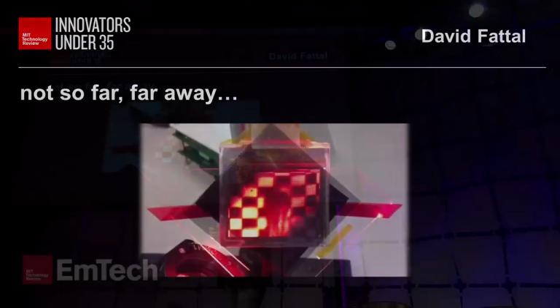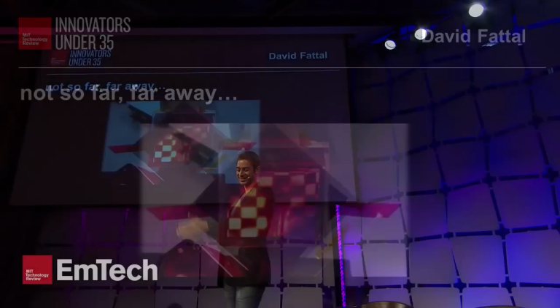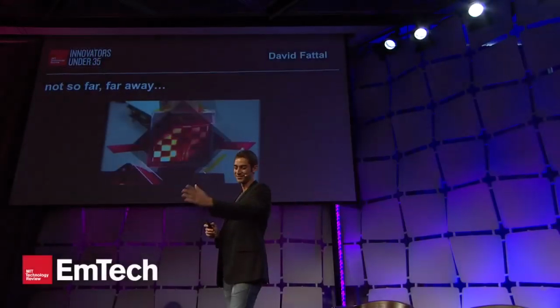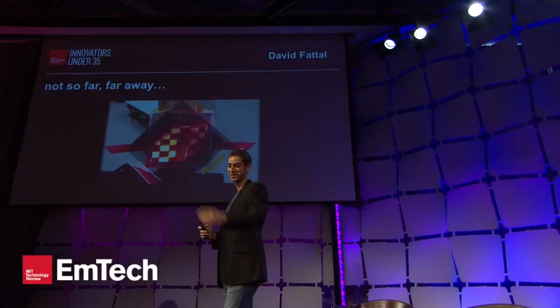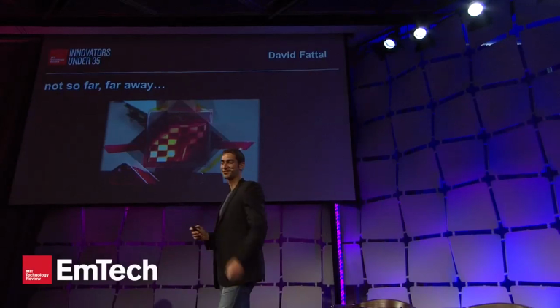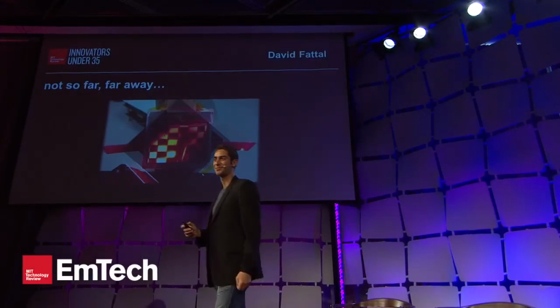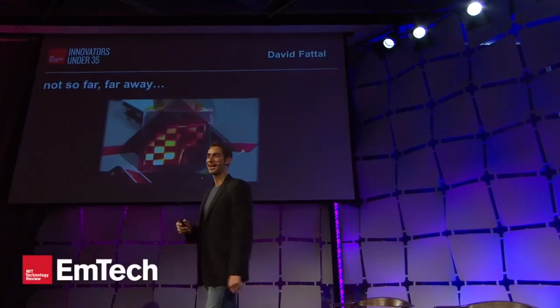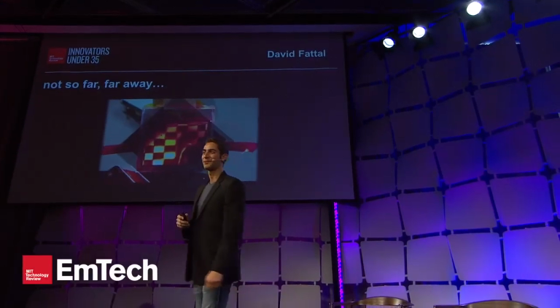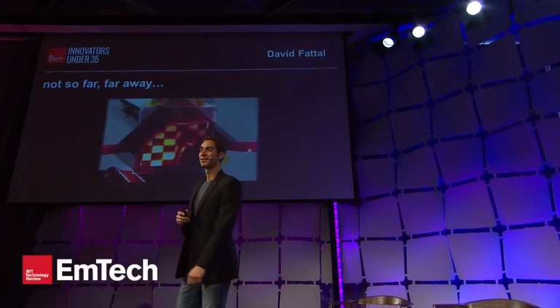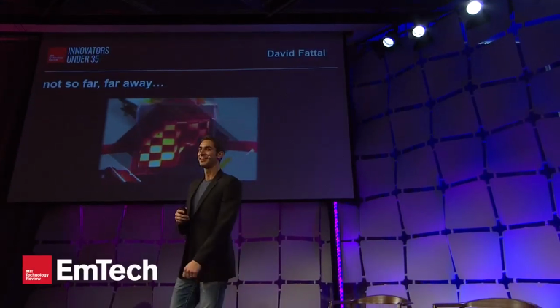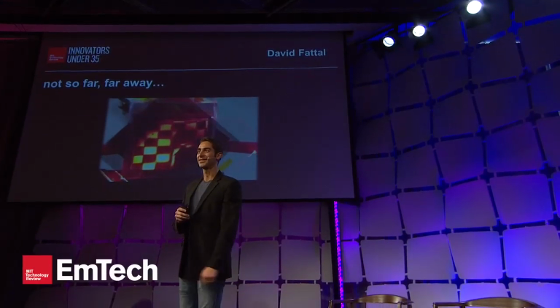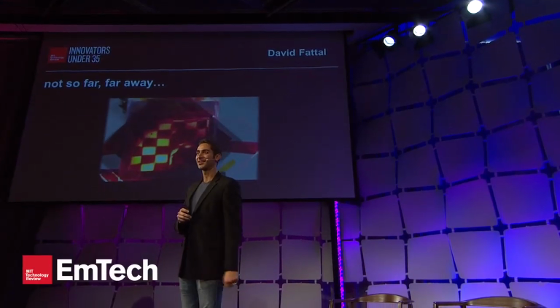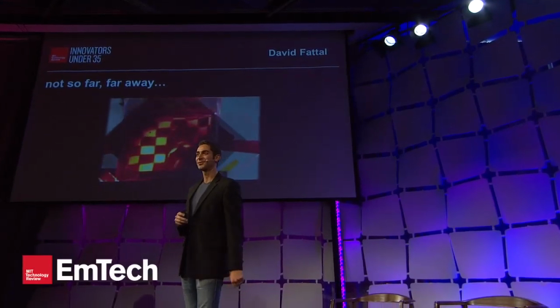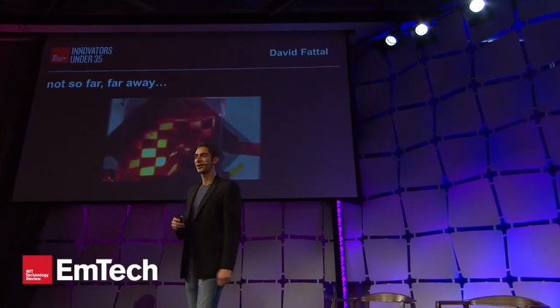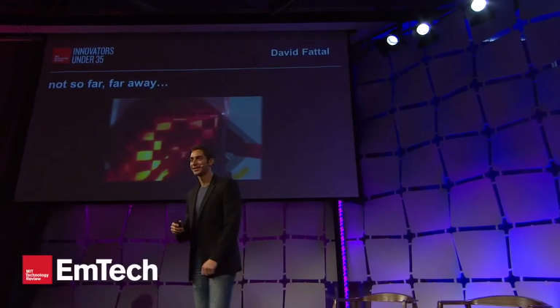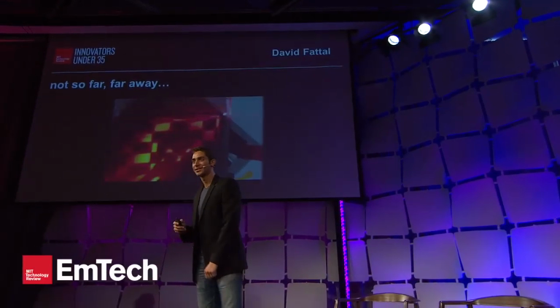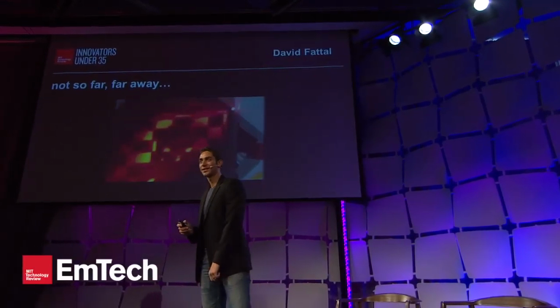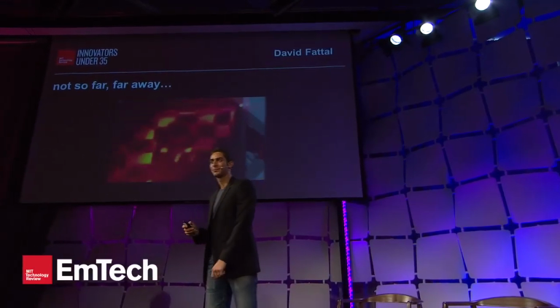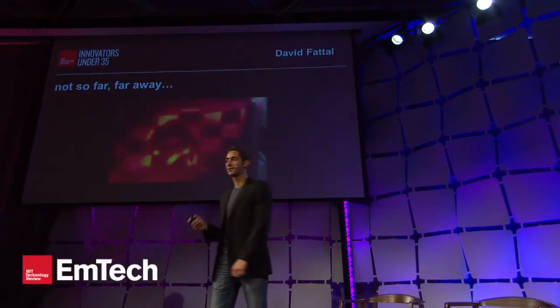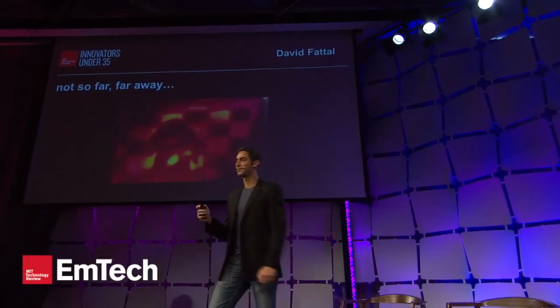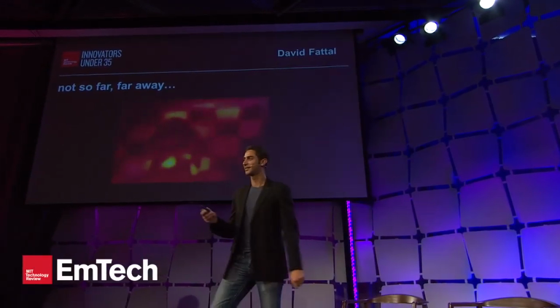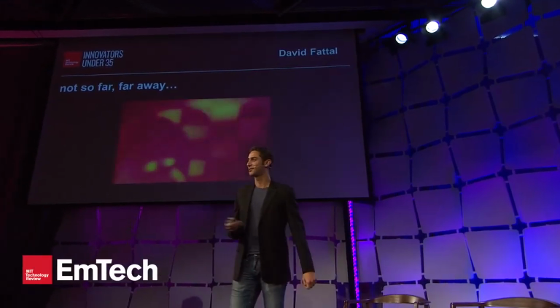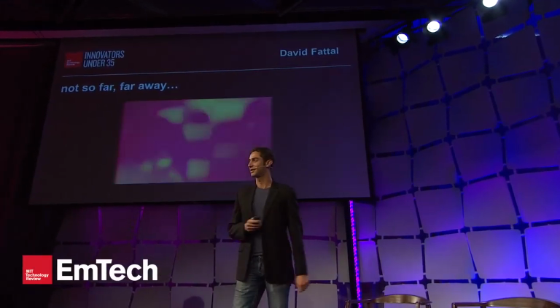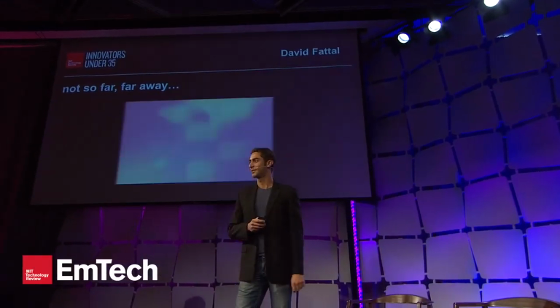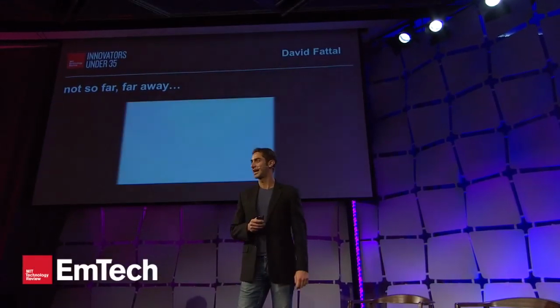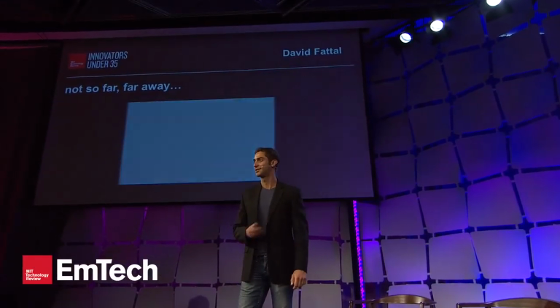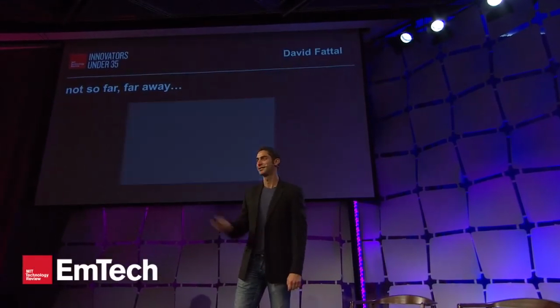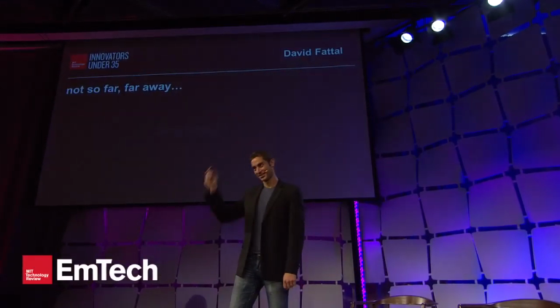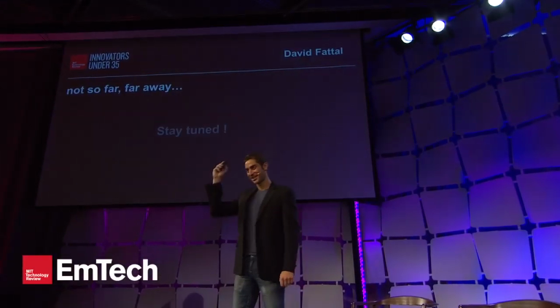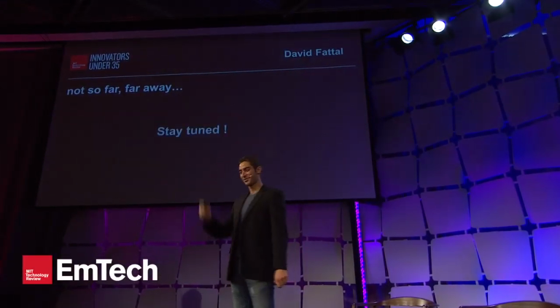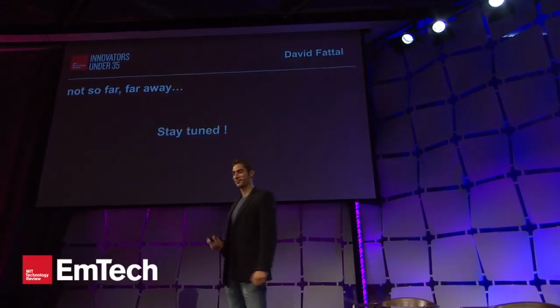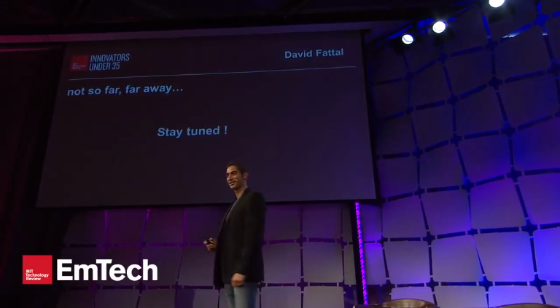So with these images from my lab, I thank you for your attention. I'm David Fatal with HP Labs. Thank you very much.